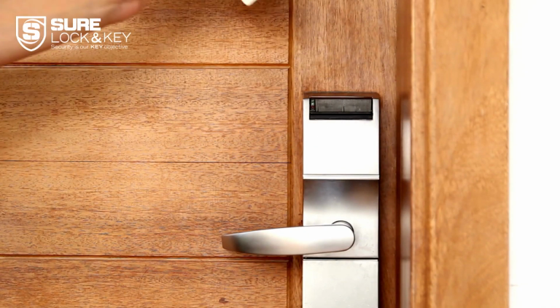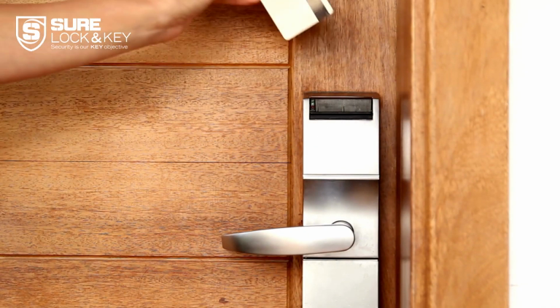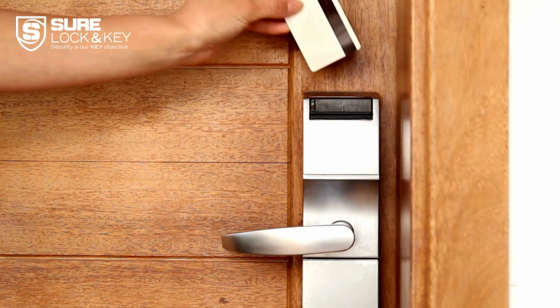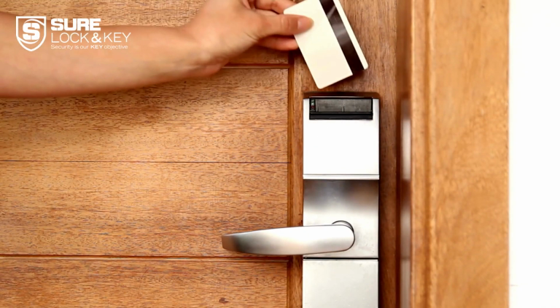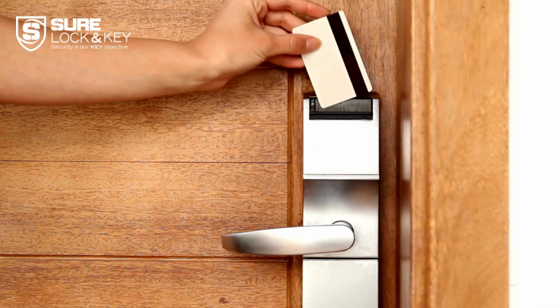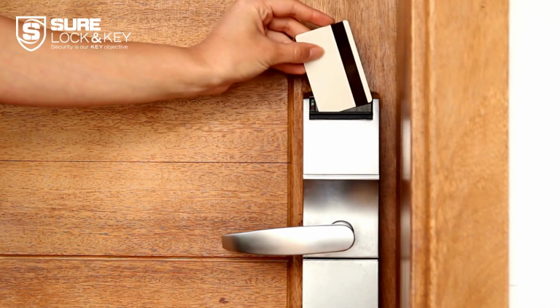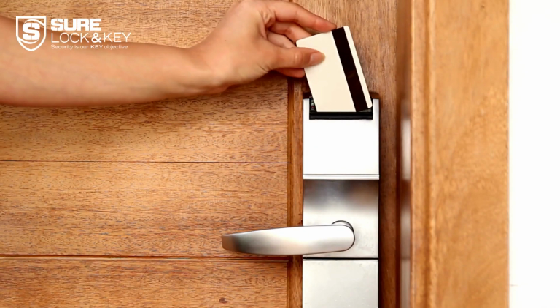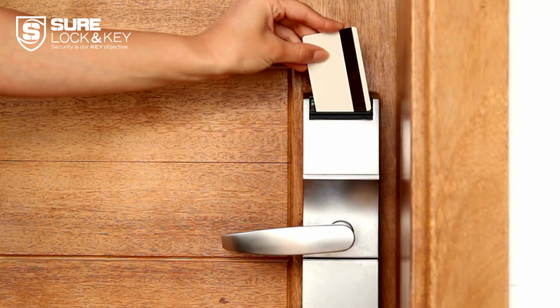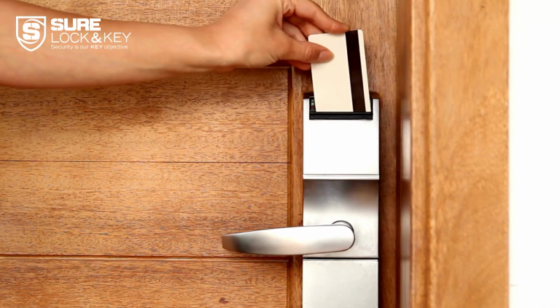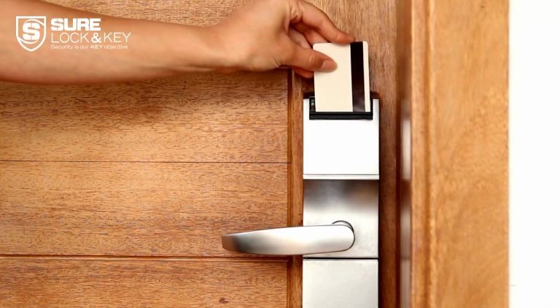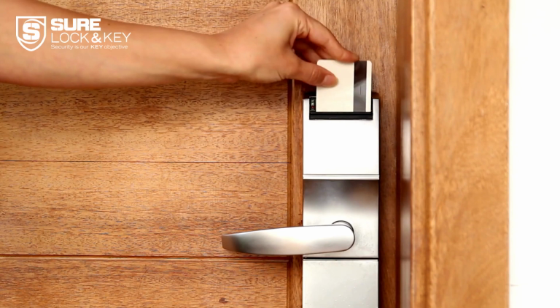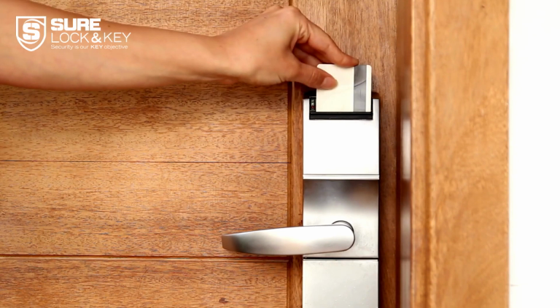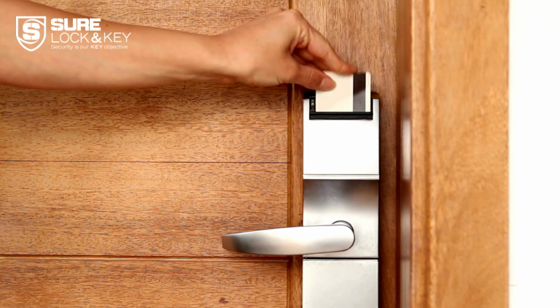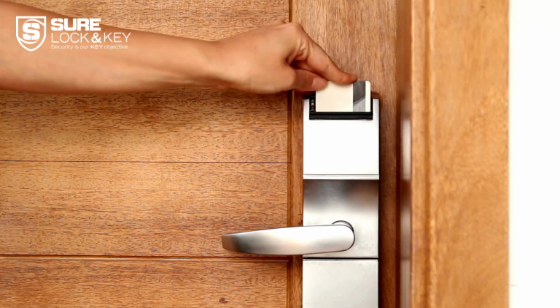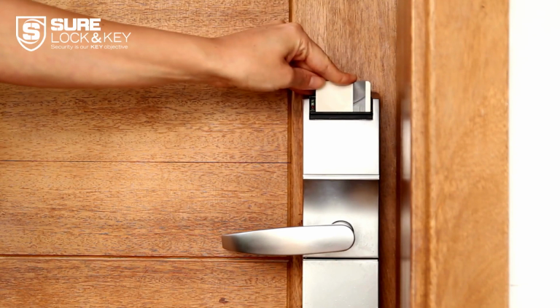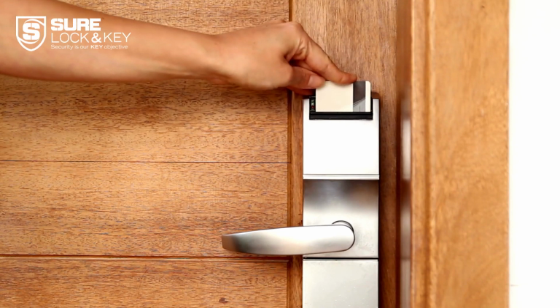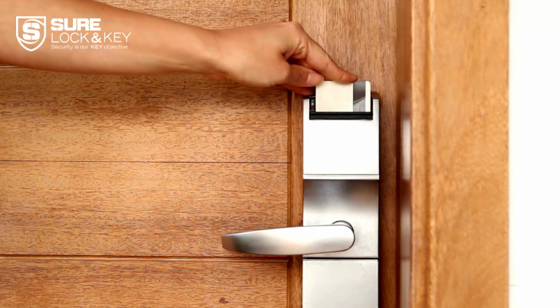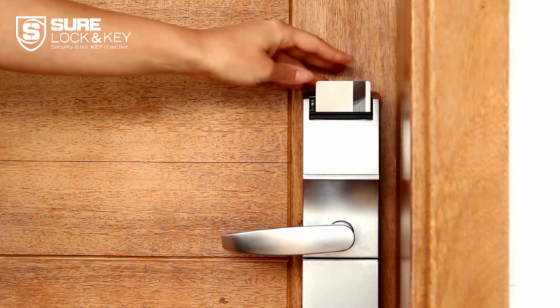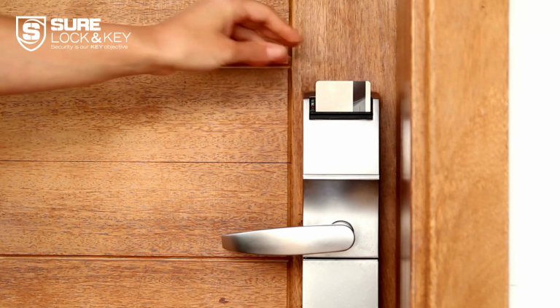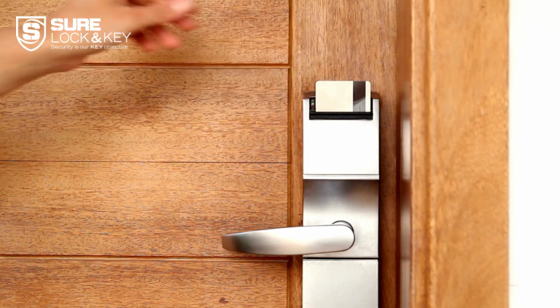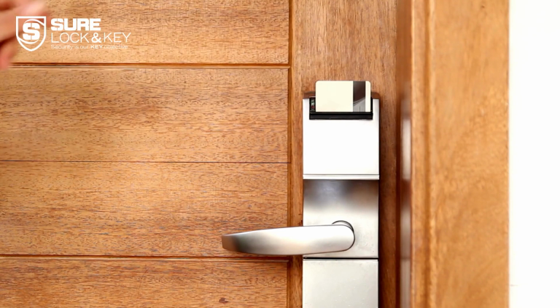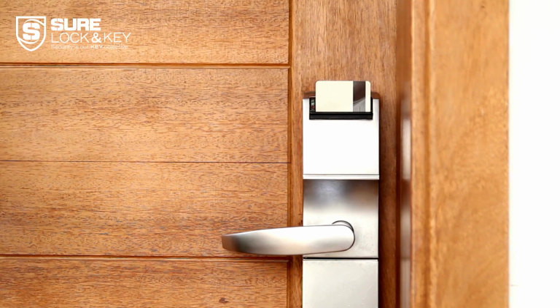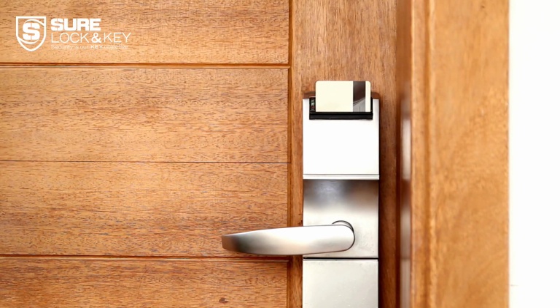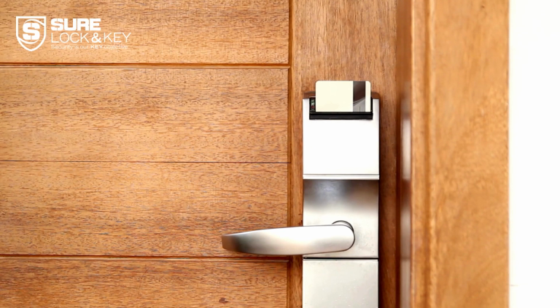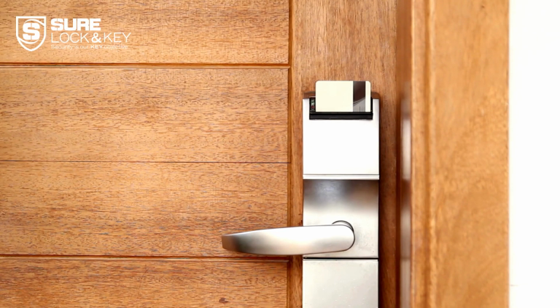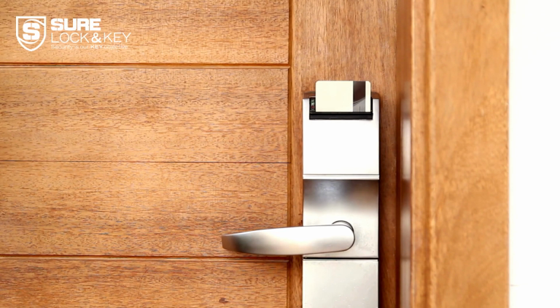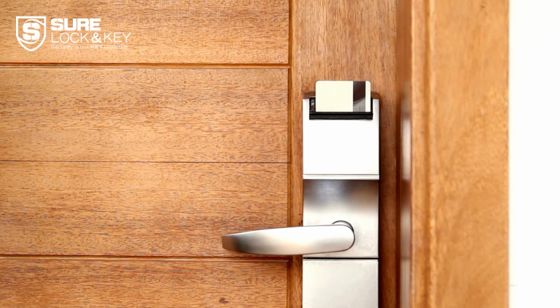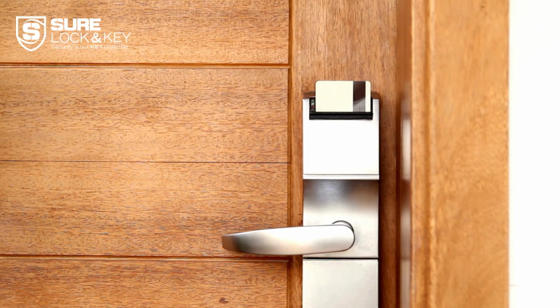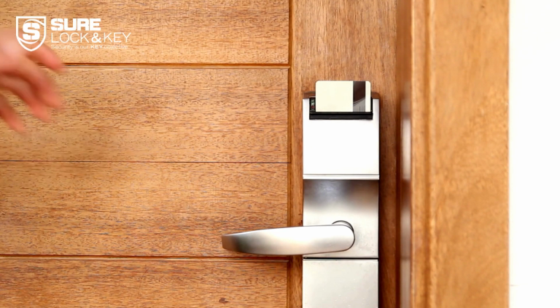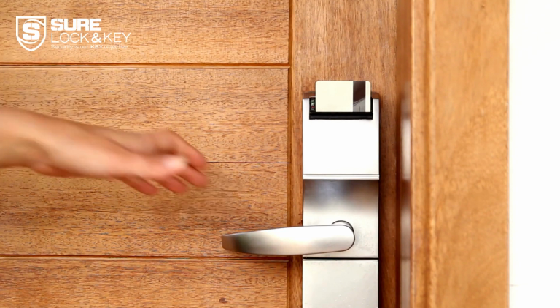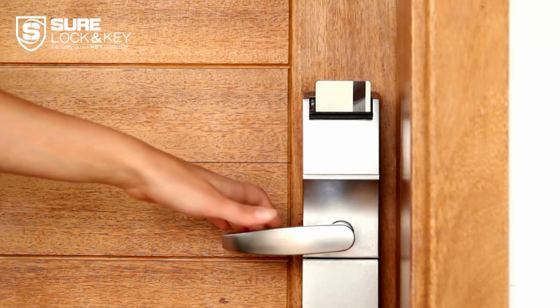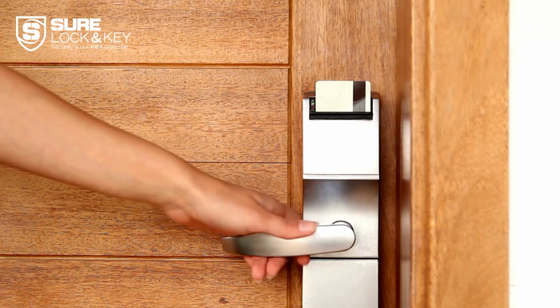Finally, evaluate user reviews and expert opinions. Look for real-life experiences and expert ratings to ensure the smart lock you pick is reliable and worth the investment.